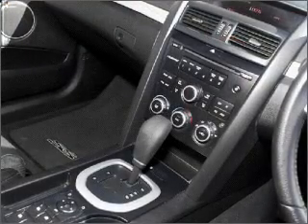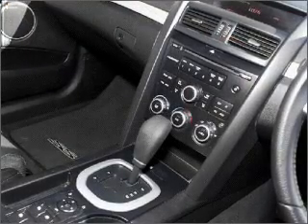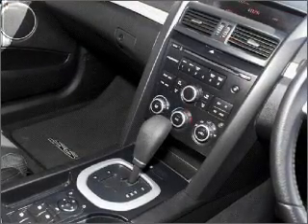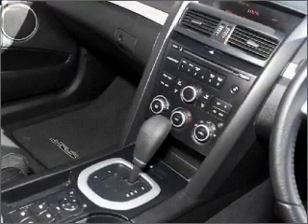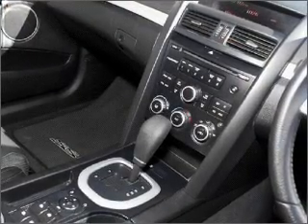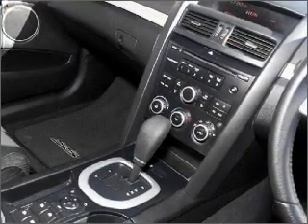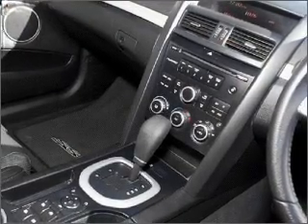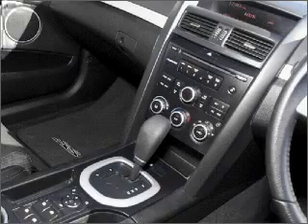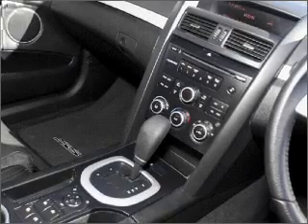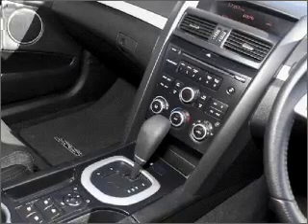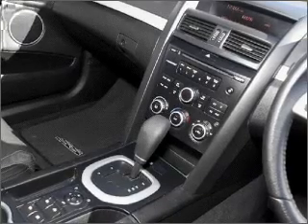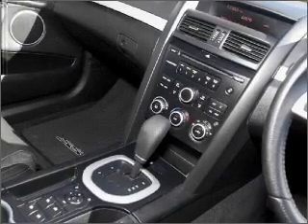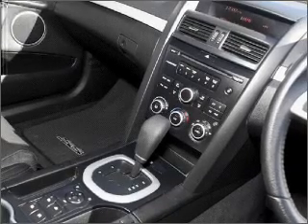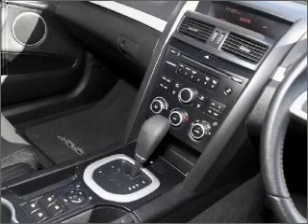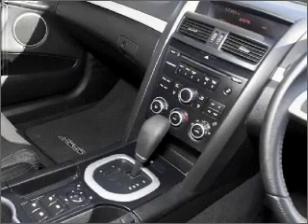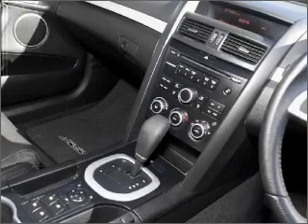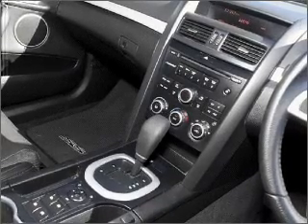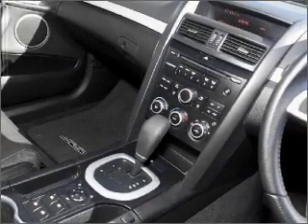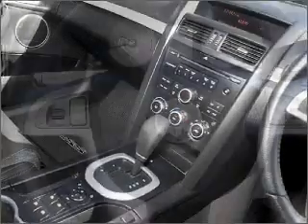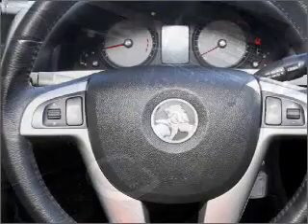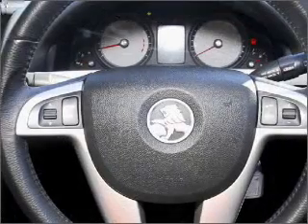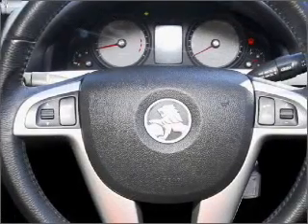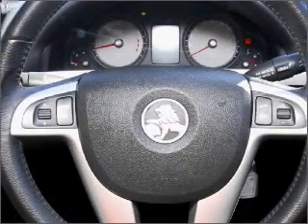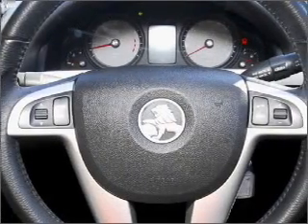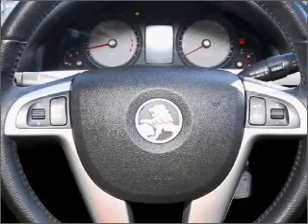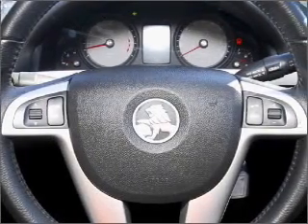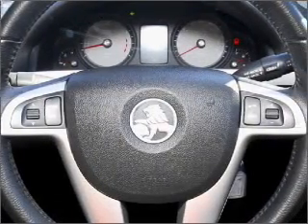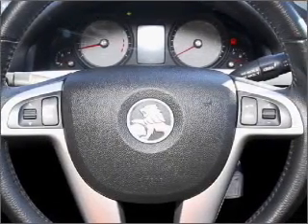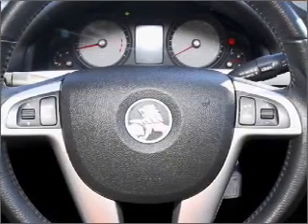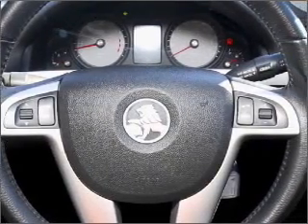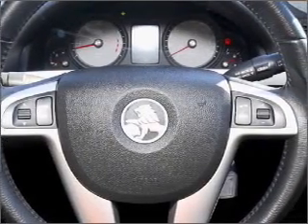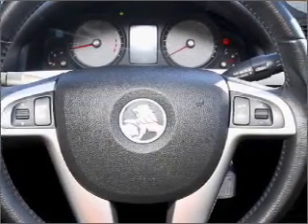Also included are ventilated disc brakes, side airbags, stability control, curtain head airbags, and an adjustable tilt steering wheel.